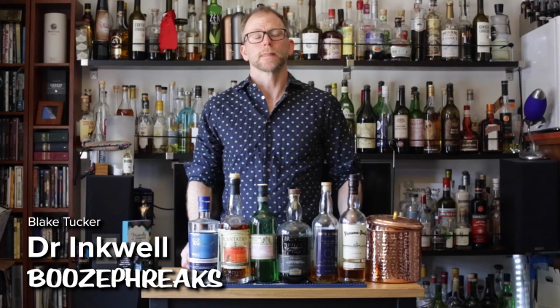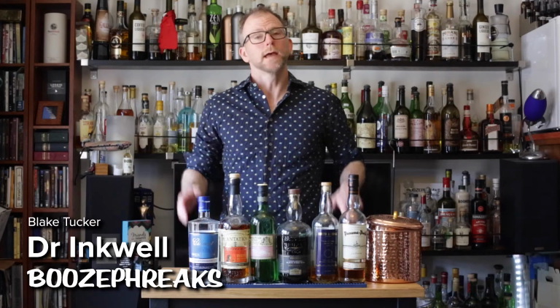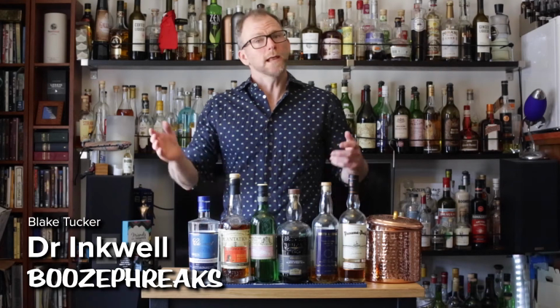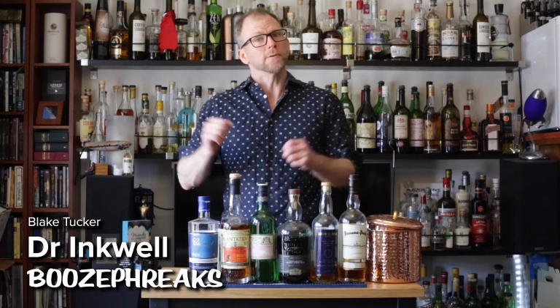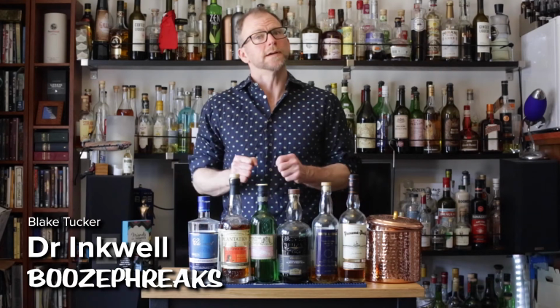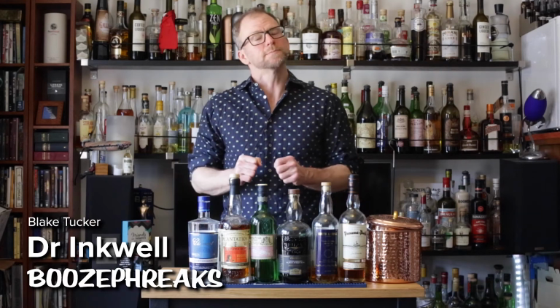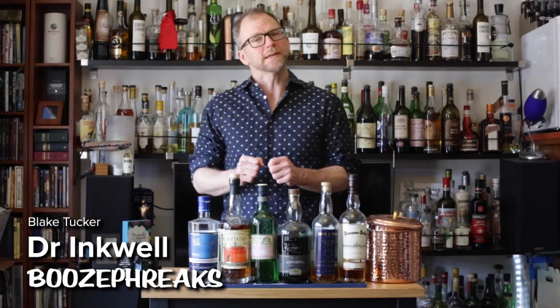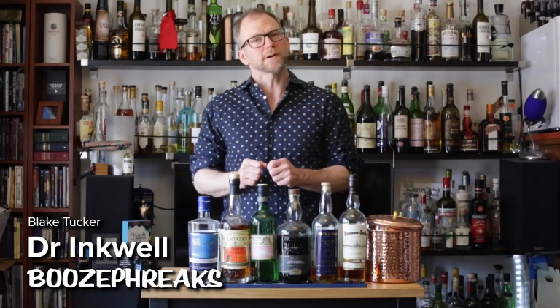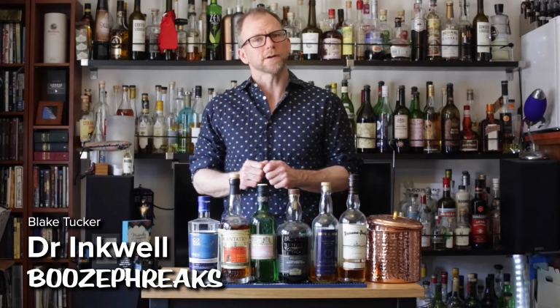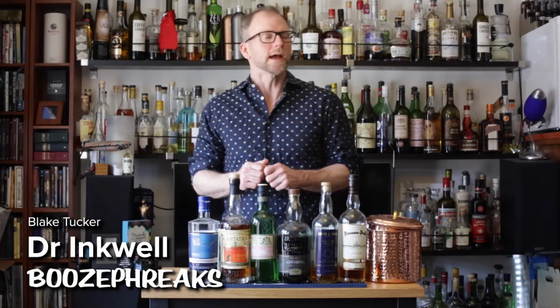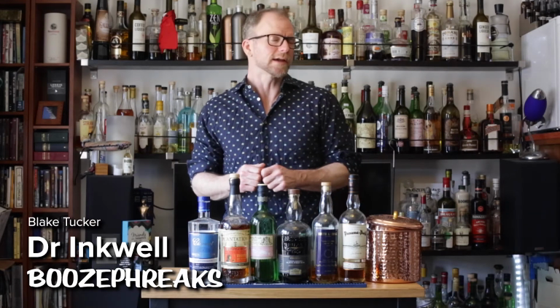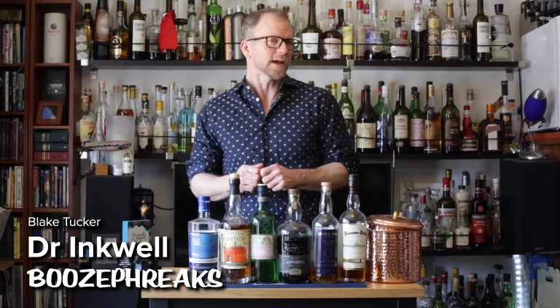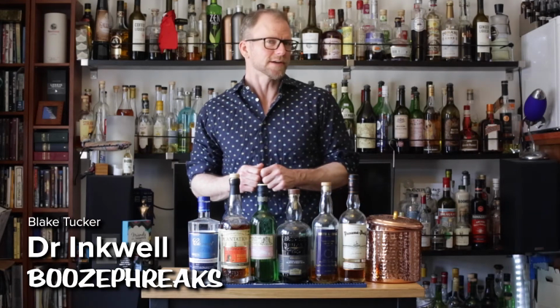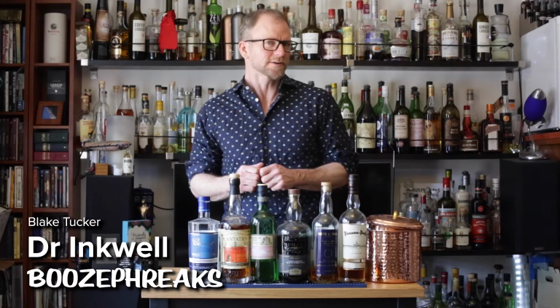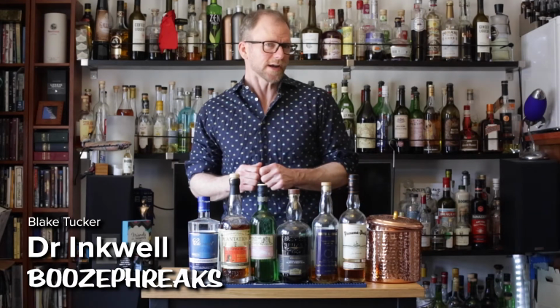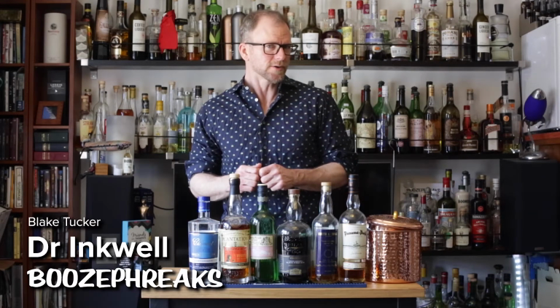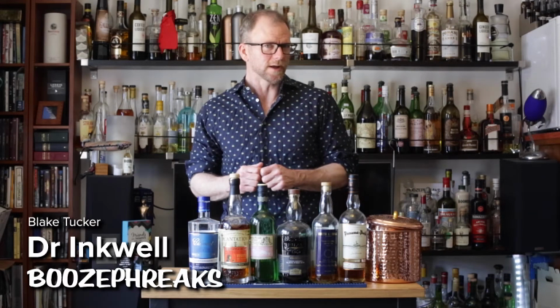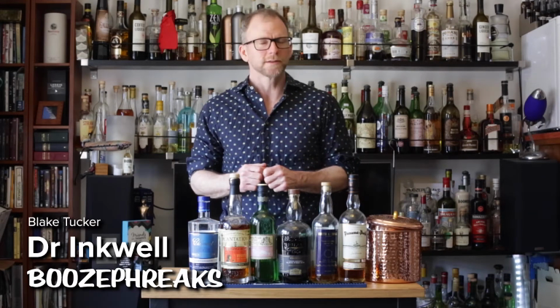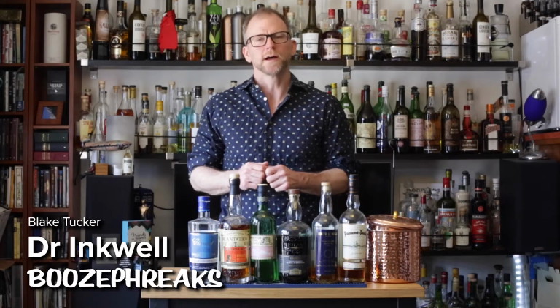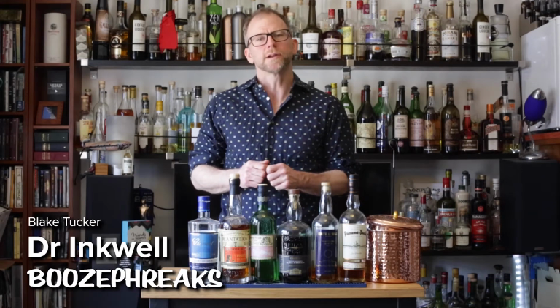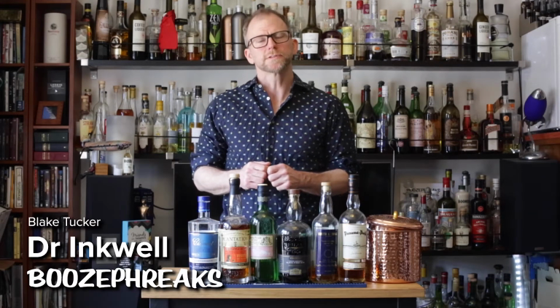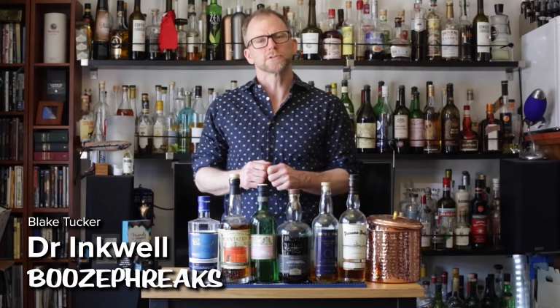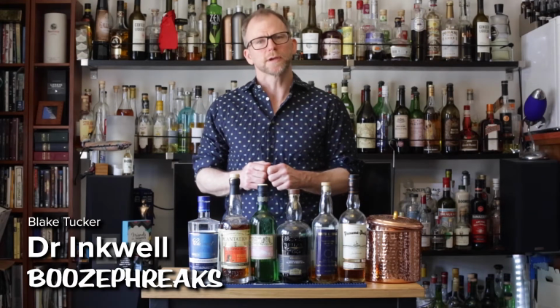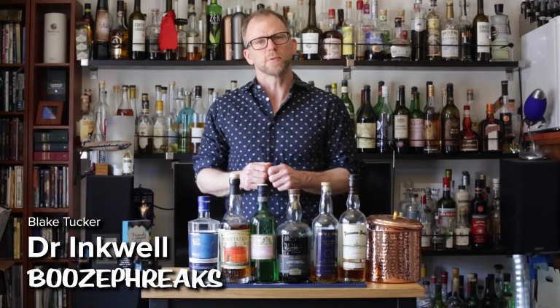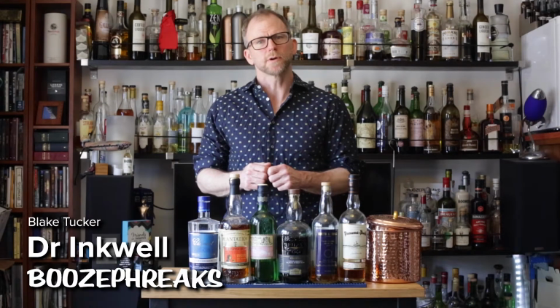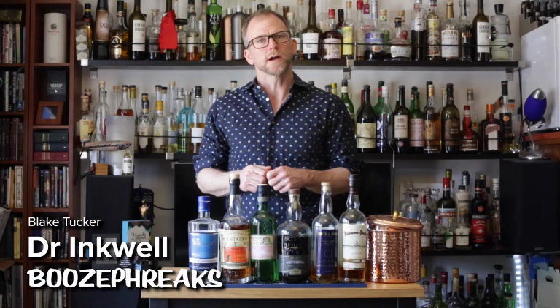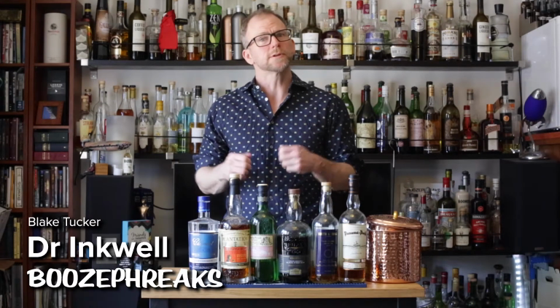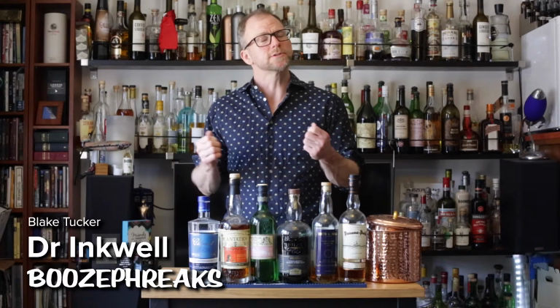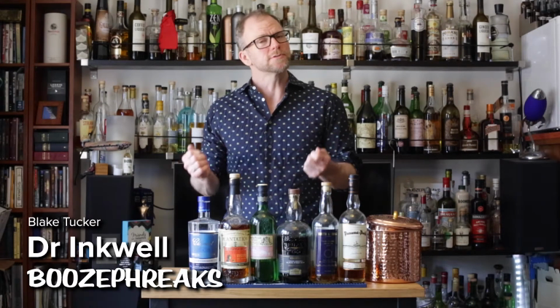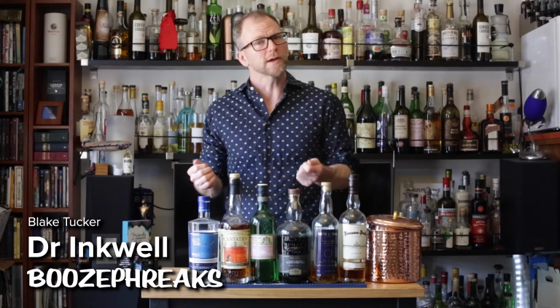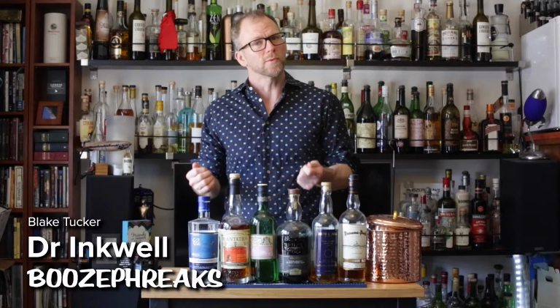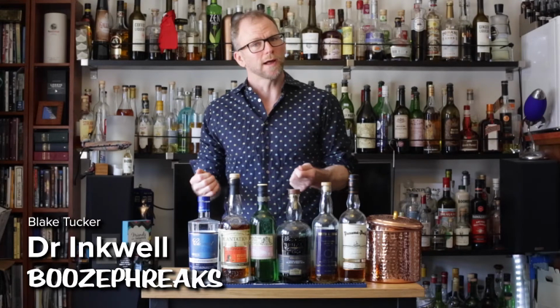Hello! It's Blake Tucker, a.k.a. Dr. Inkwell. I don't want you to drink more, I want you to drink well.